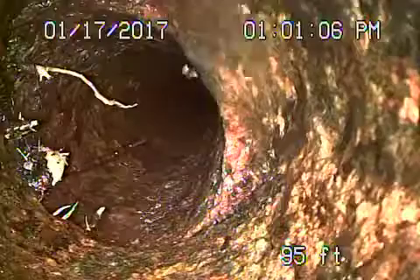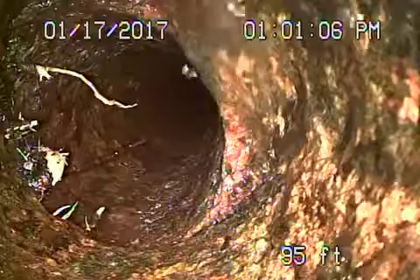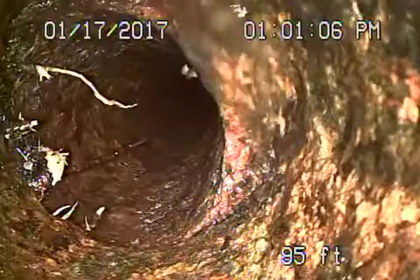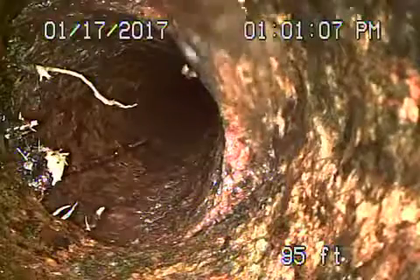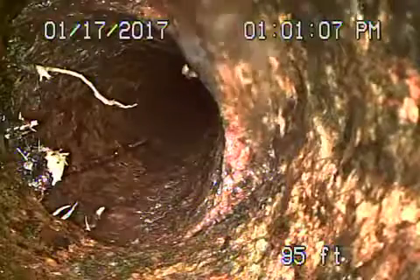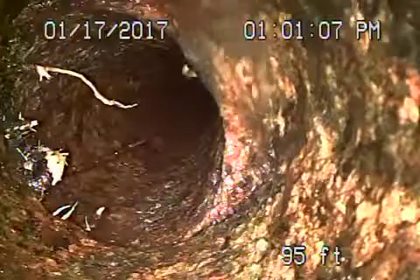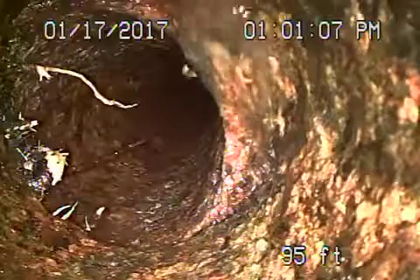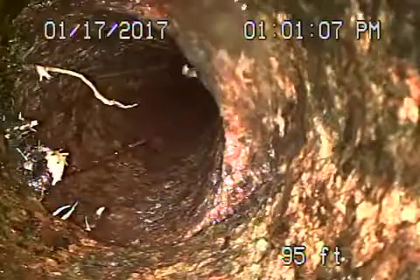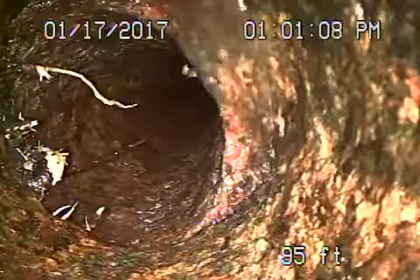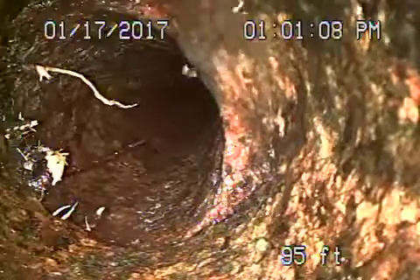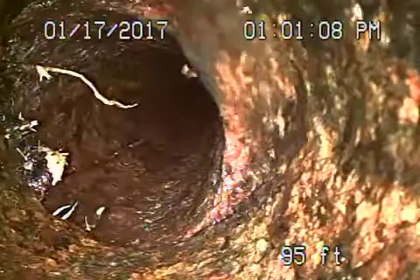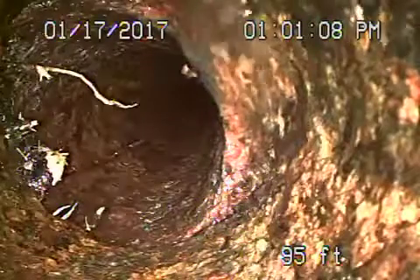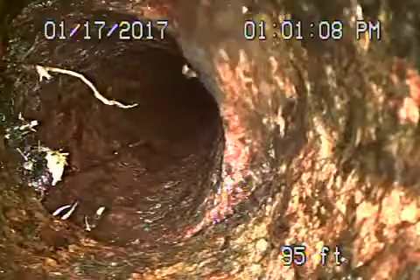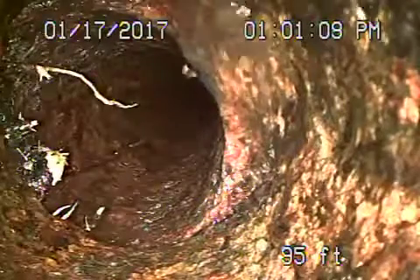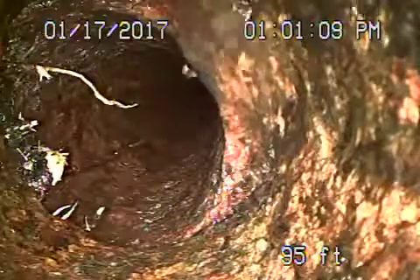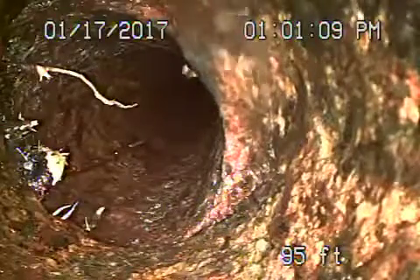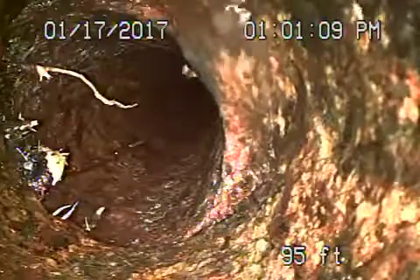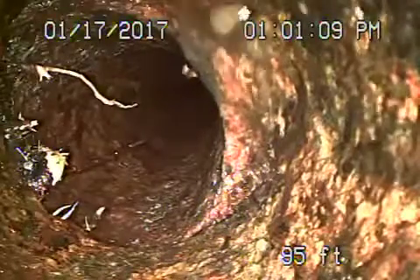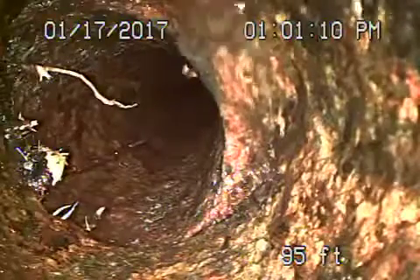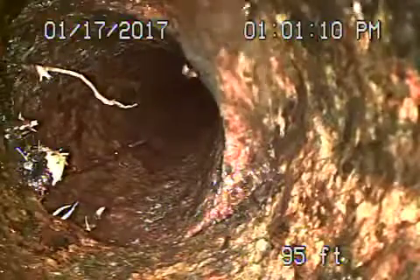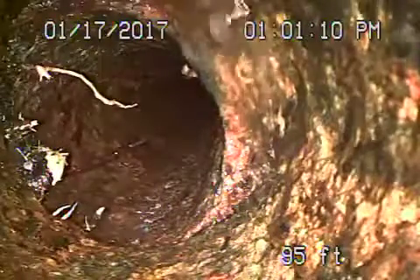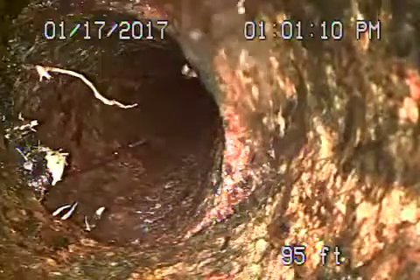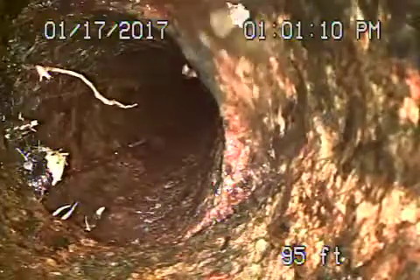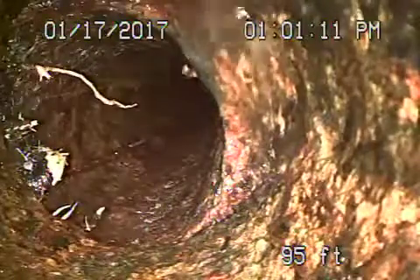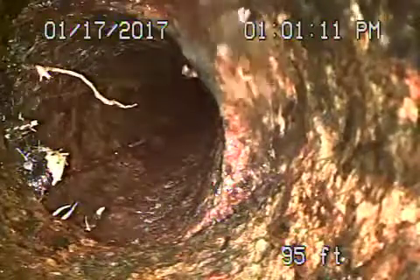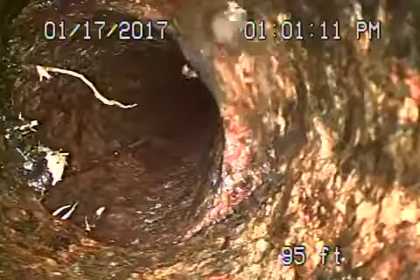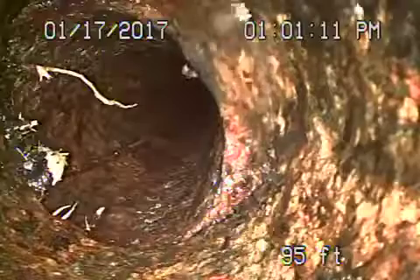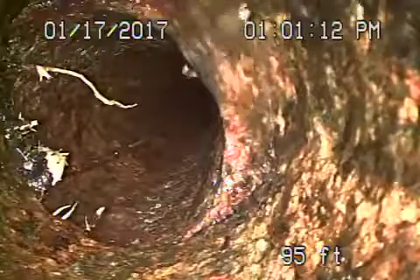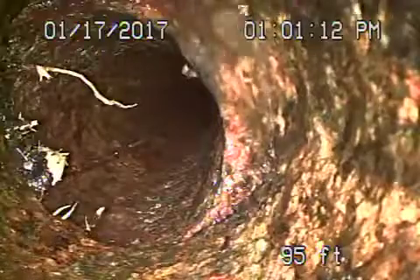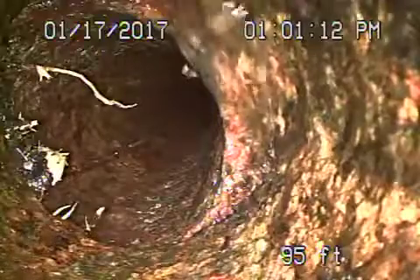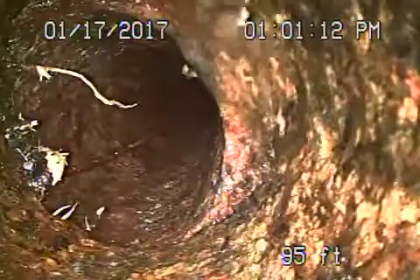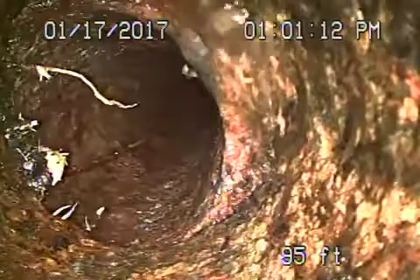We're at 450 Canyon Vista LA. We've gone ahead and hydrojetted the line.